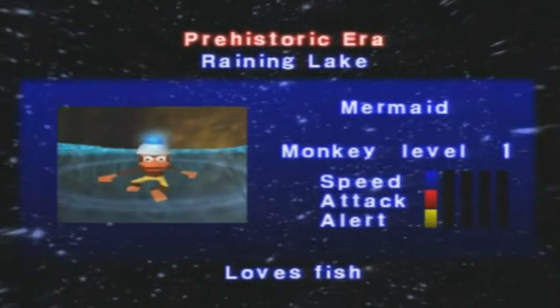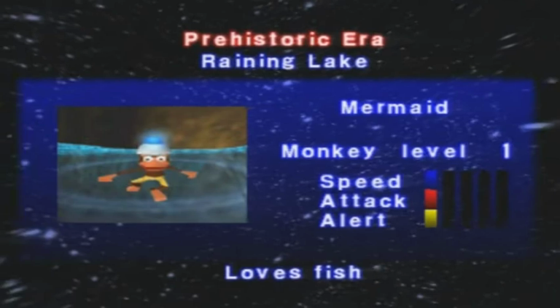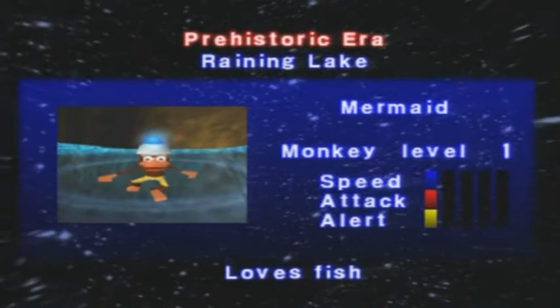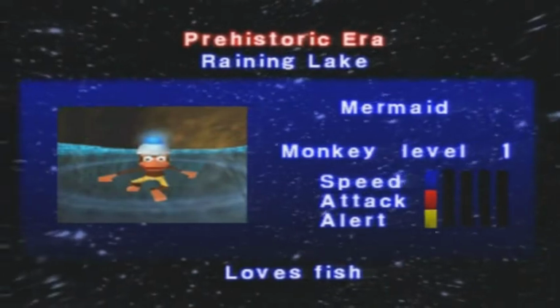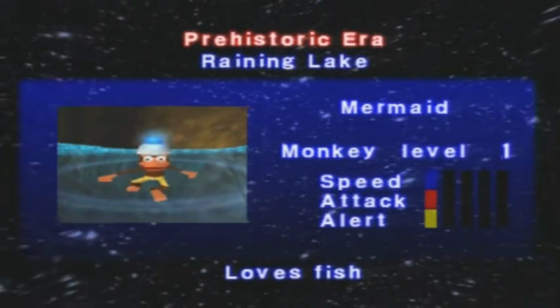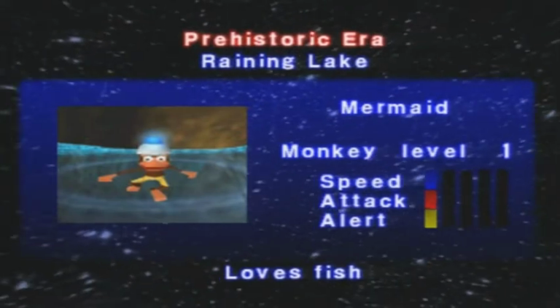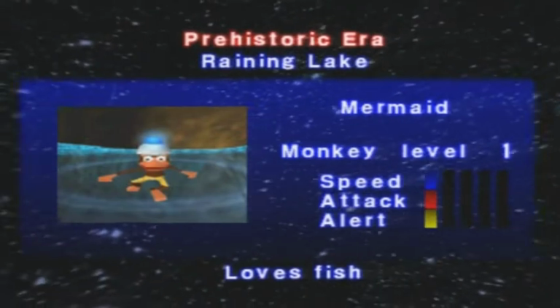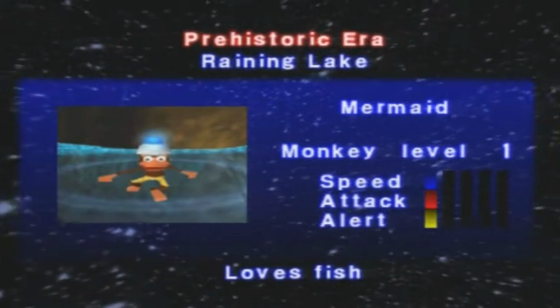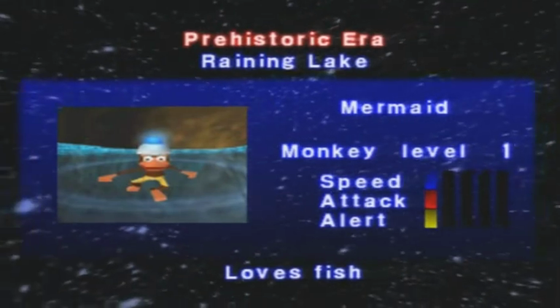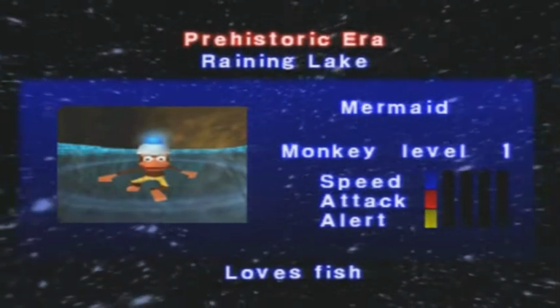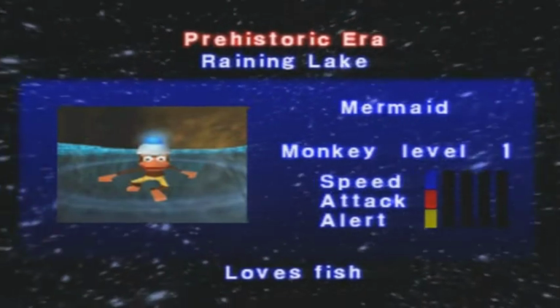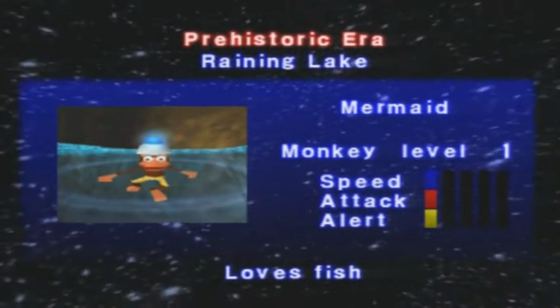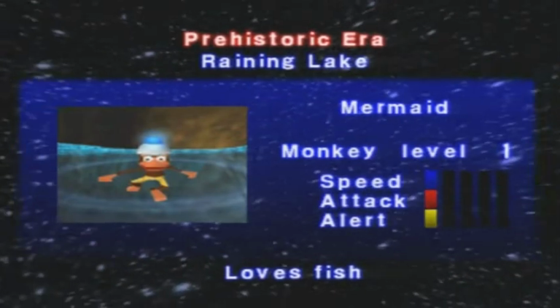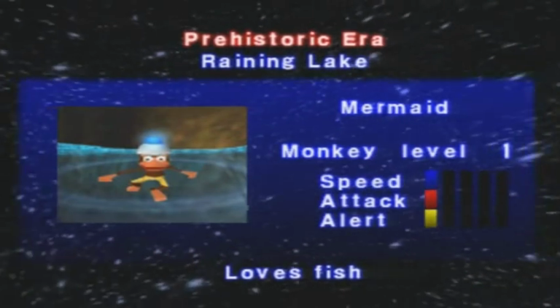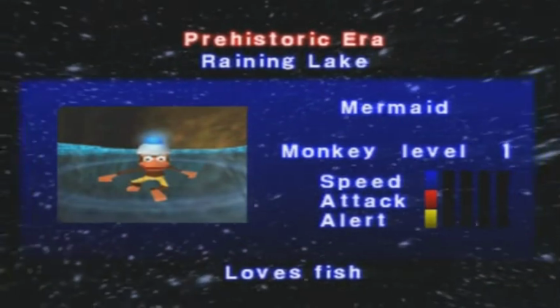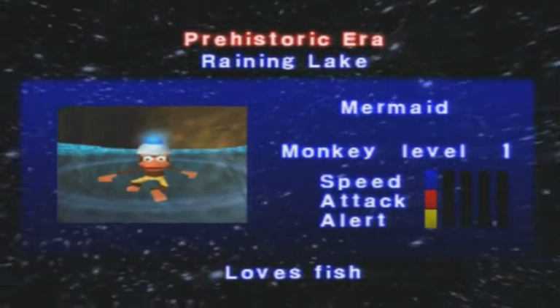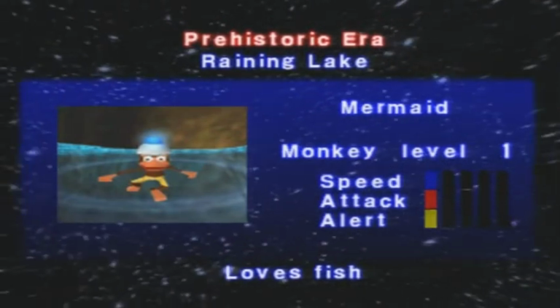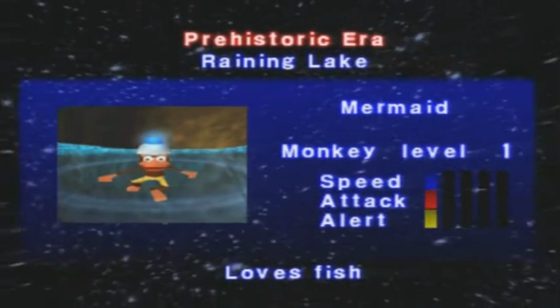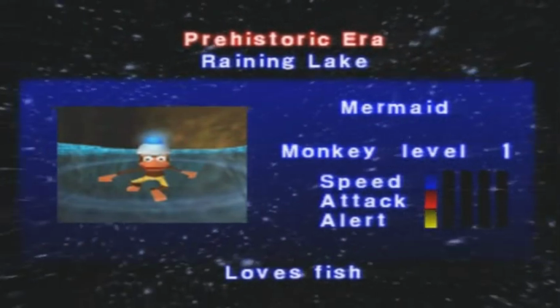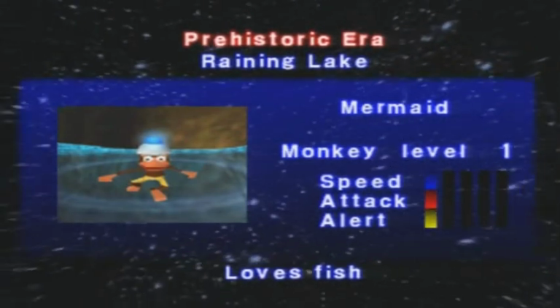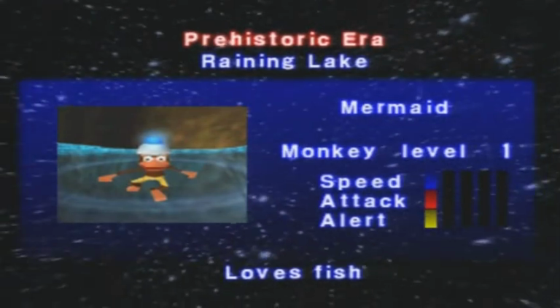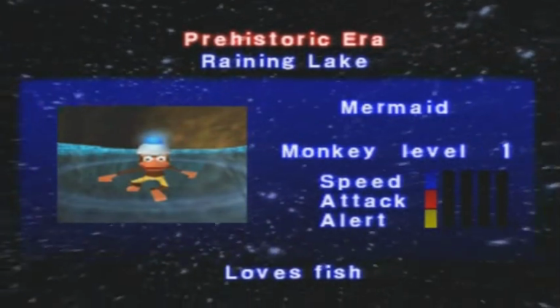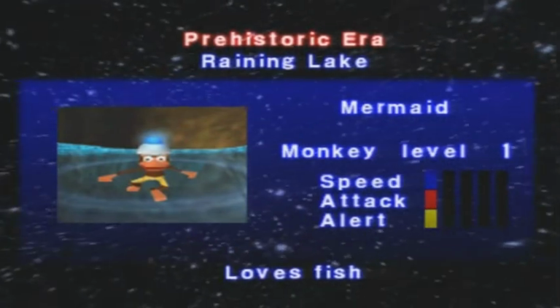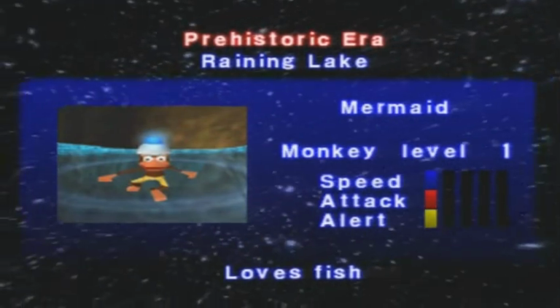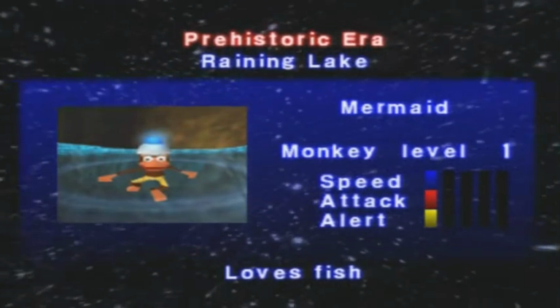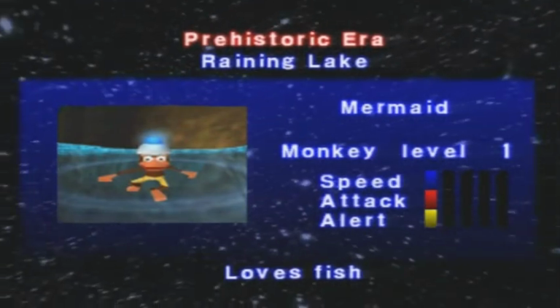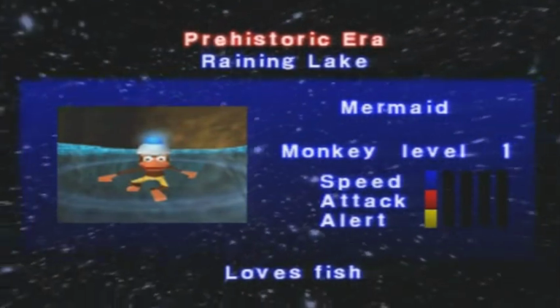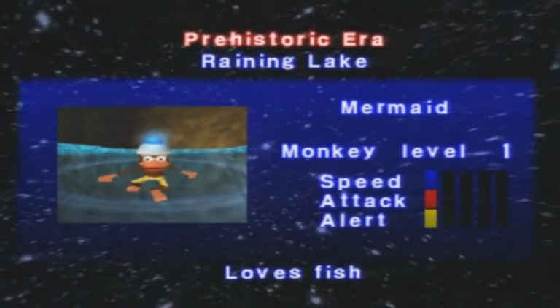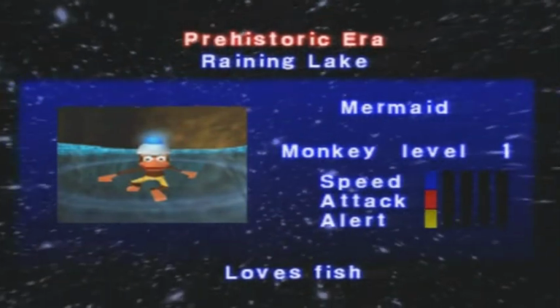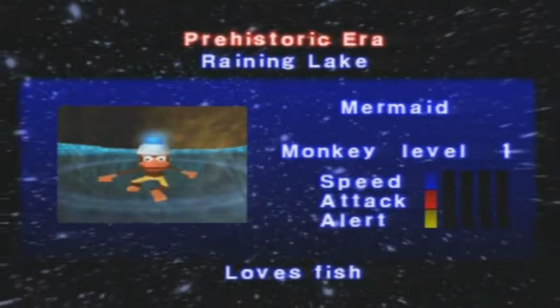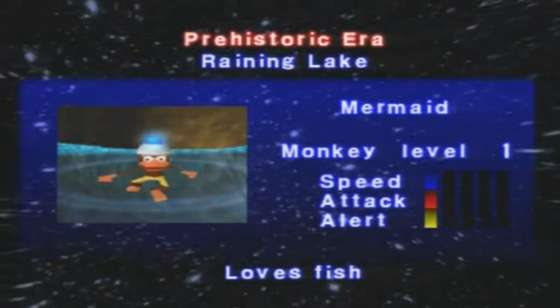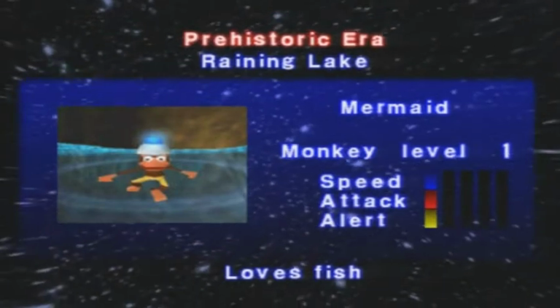They're all he's. He loves fish, obviously, because mermaids swim alongside fish — therefore they must love them, otherwise they'd be carnivores.